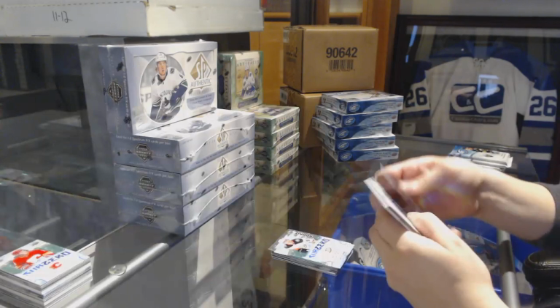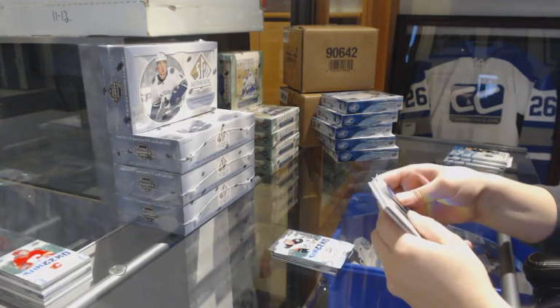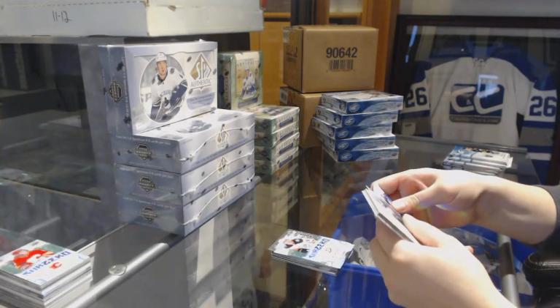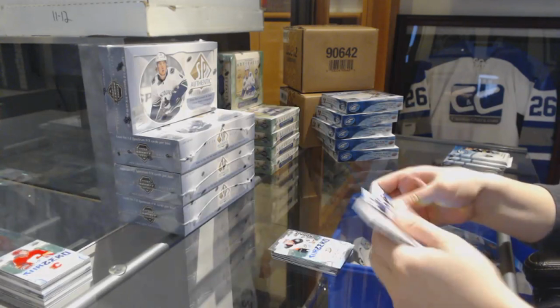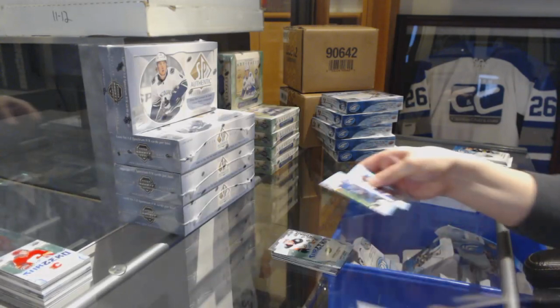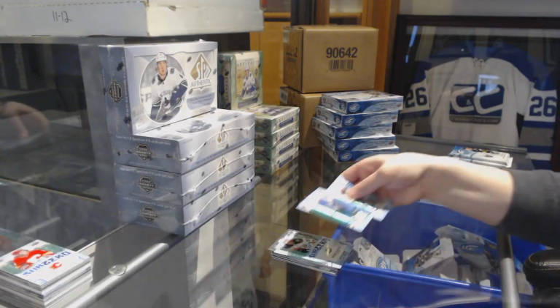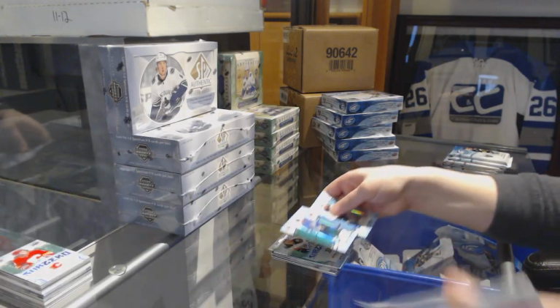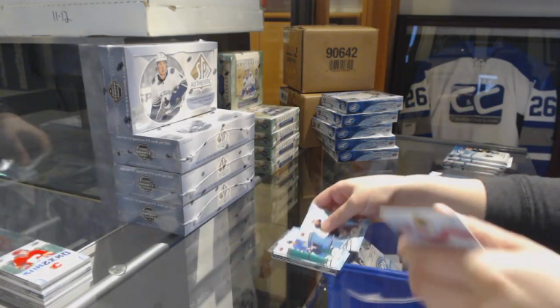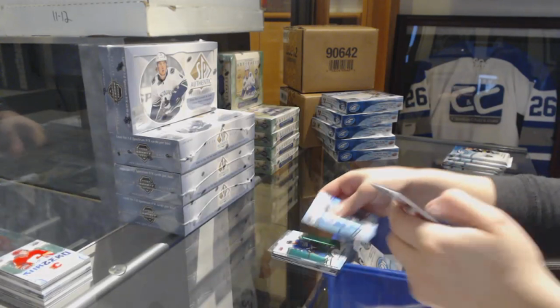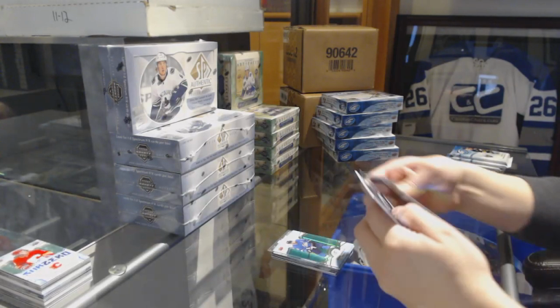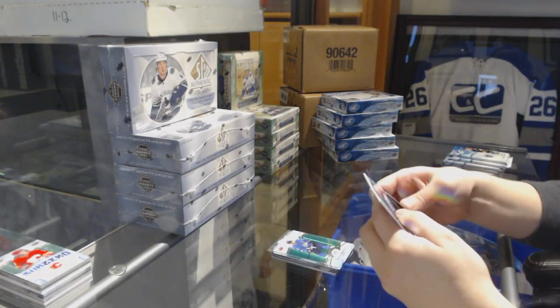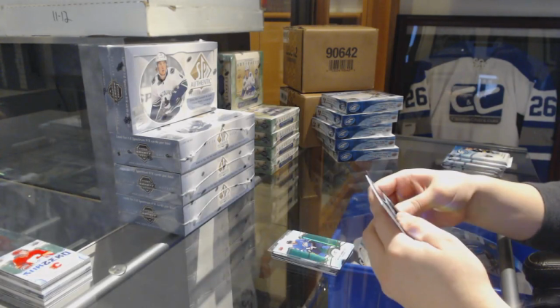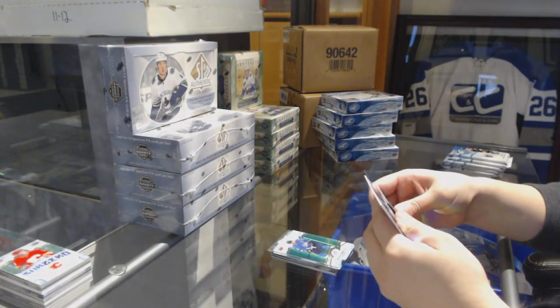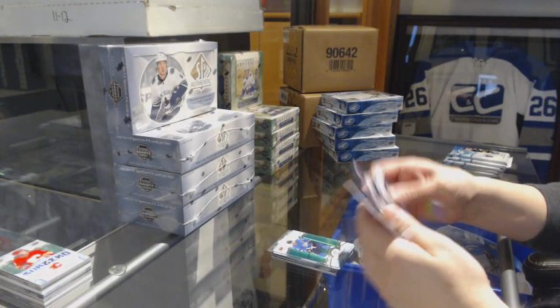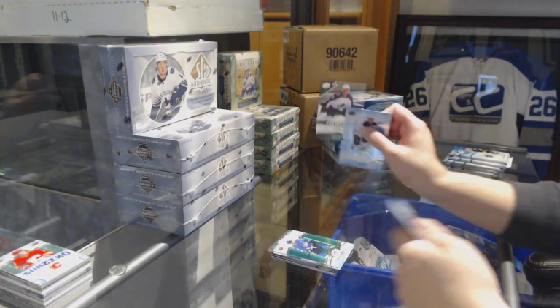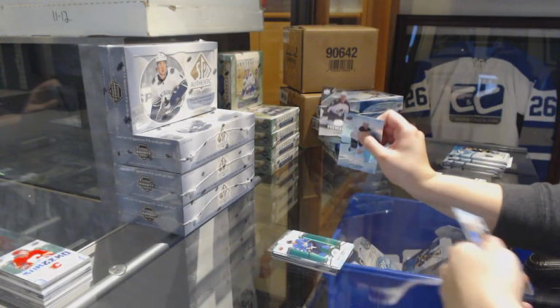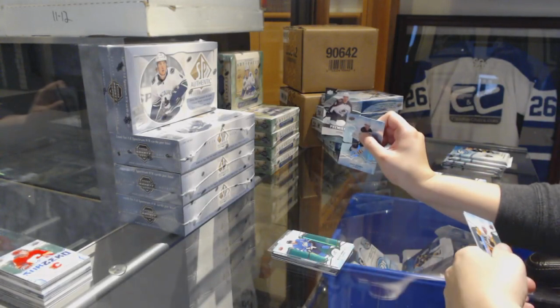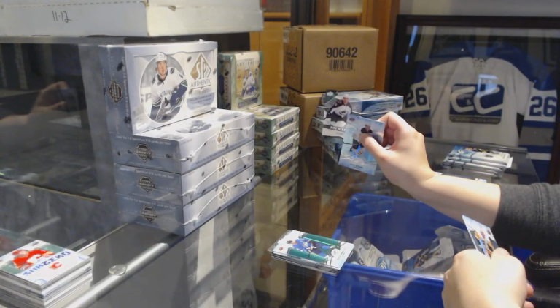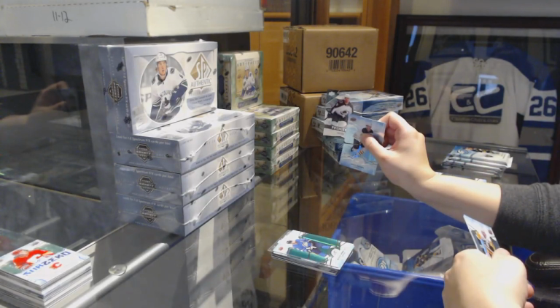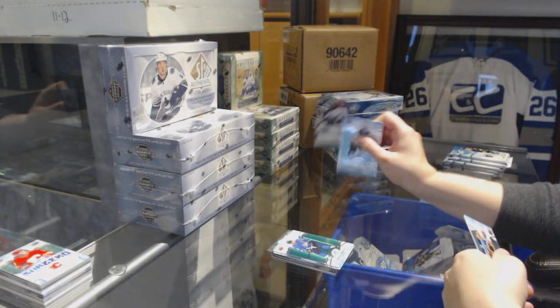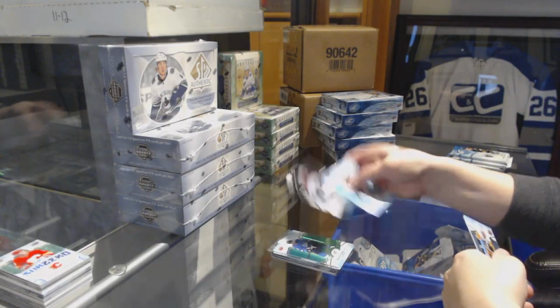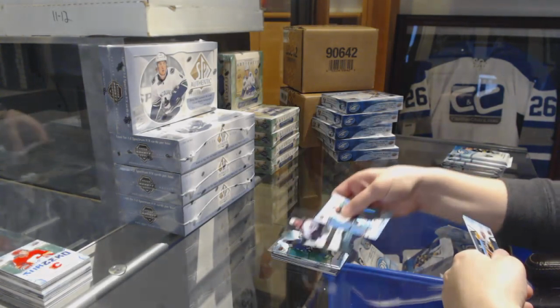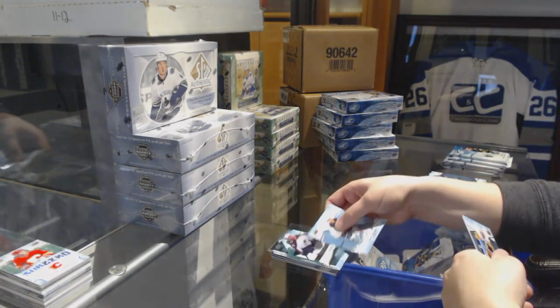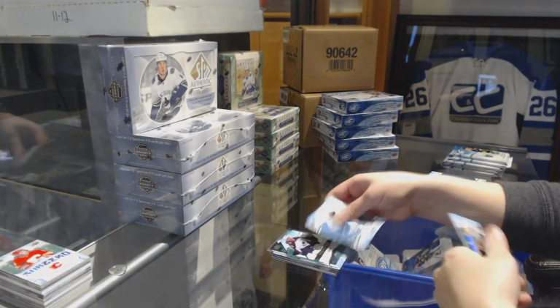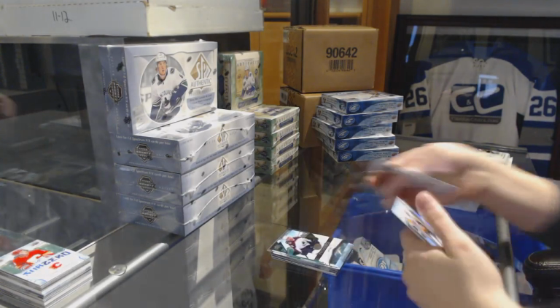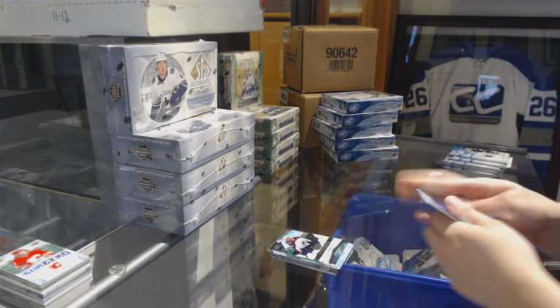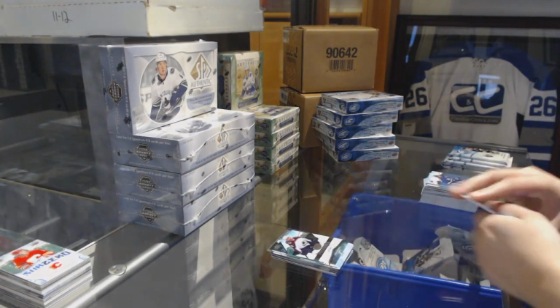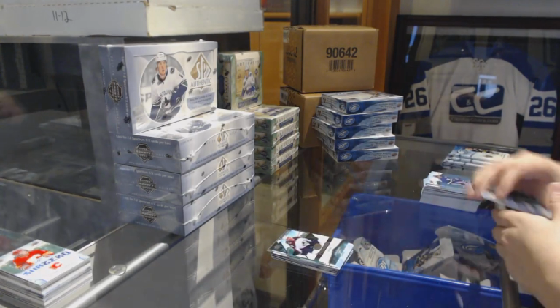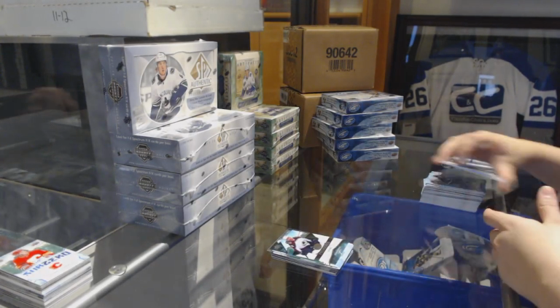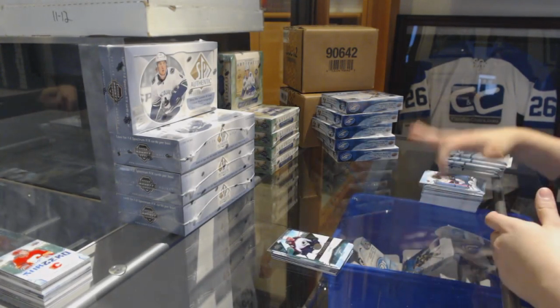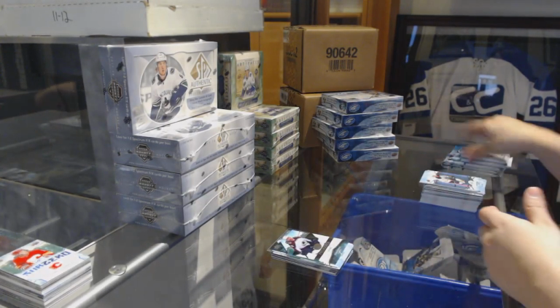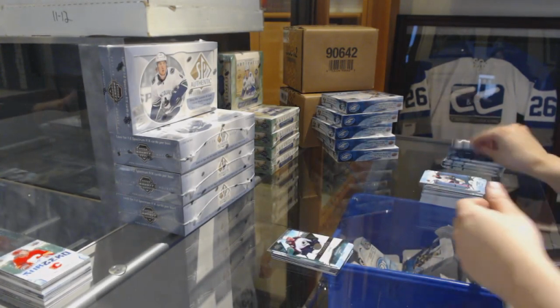Green for the Jets, Blake Wheeler. Number to 999 for the Avalanche, Sheldon Dries.